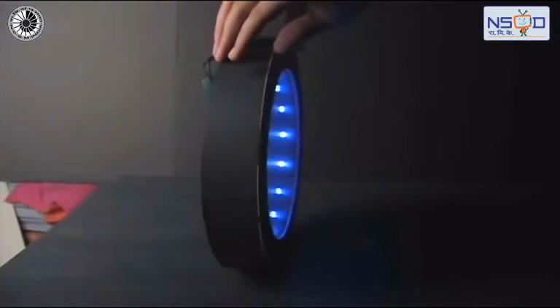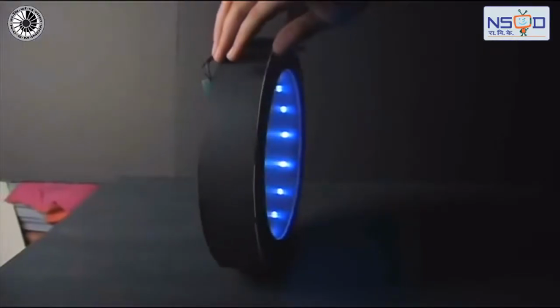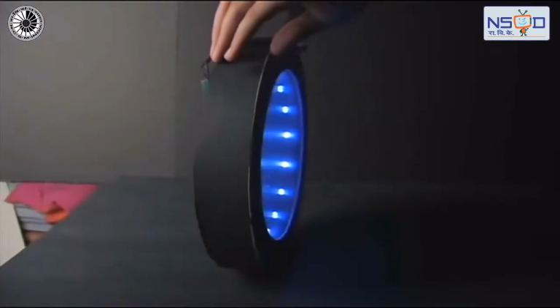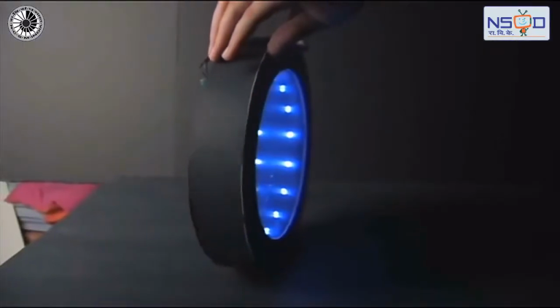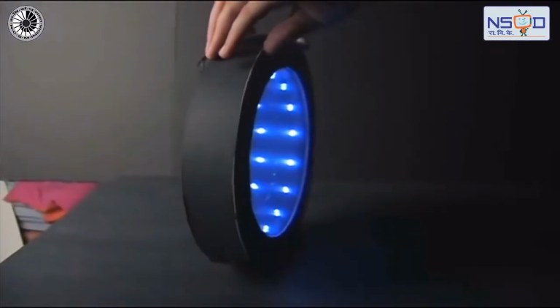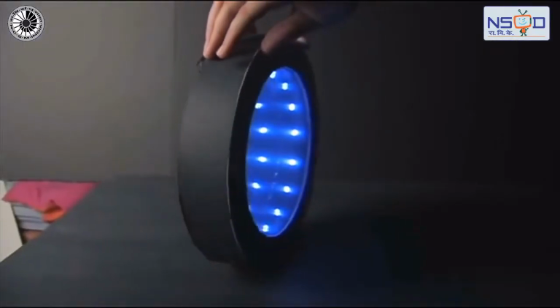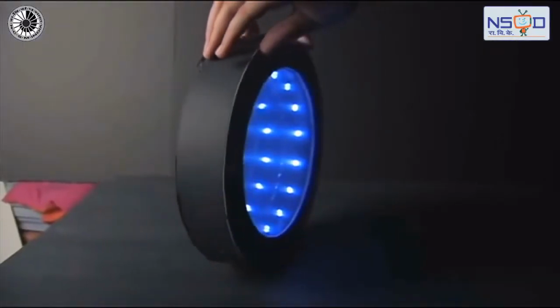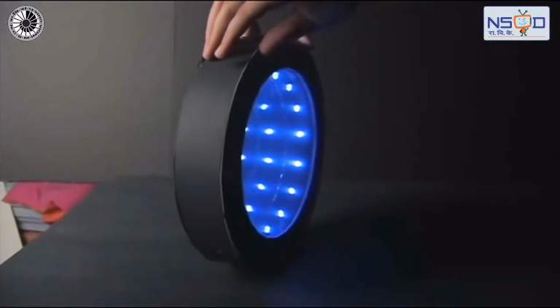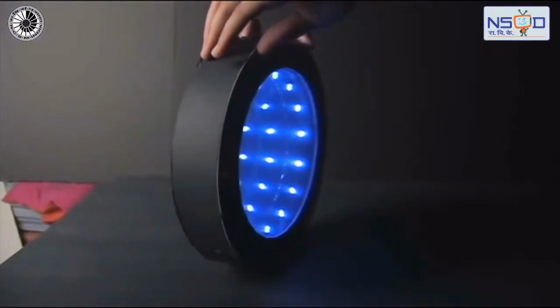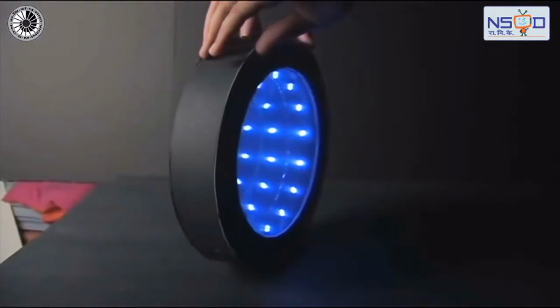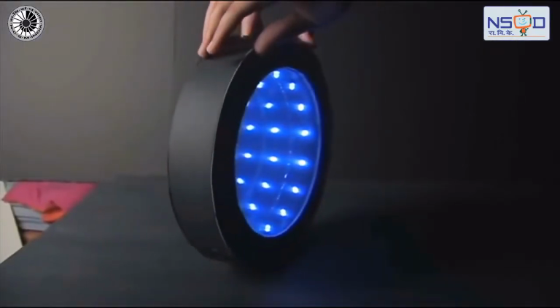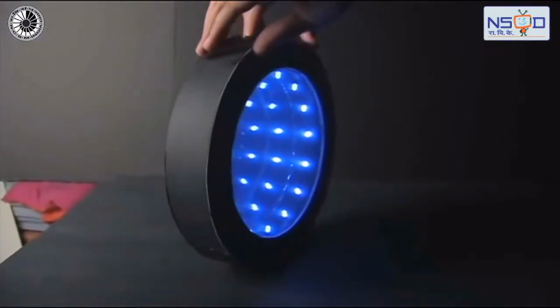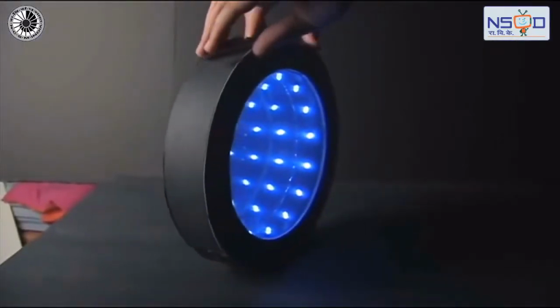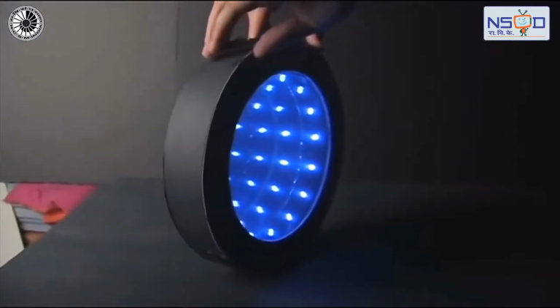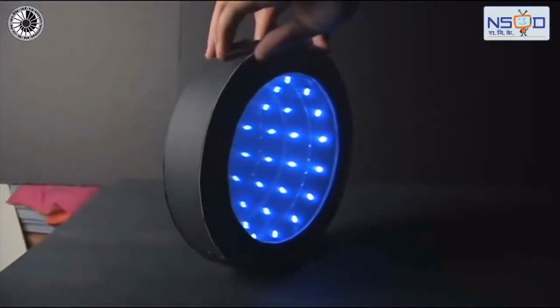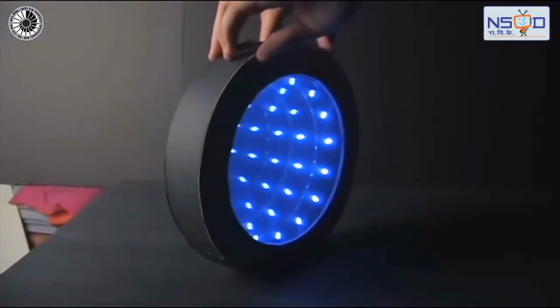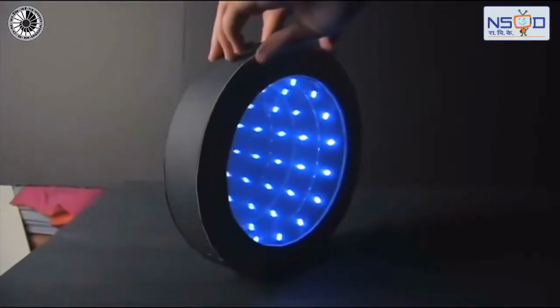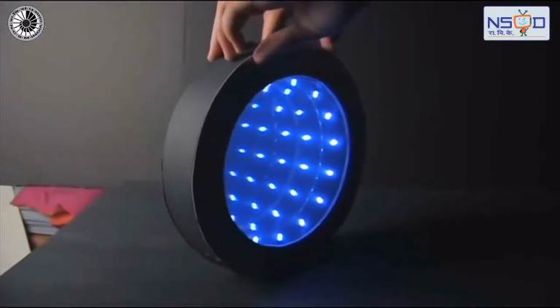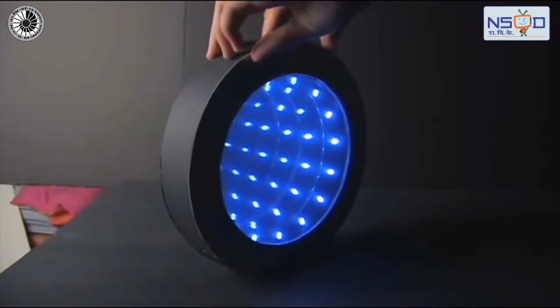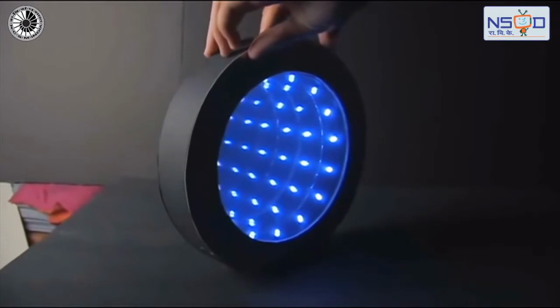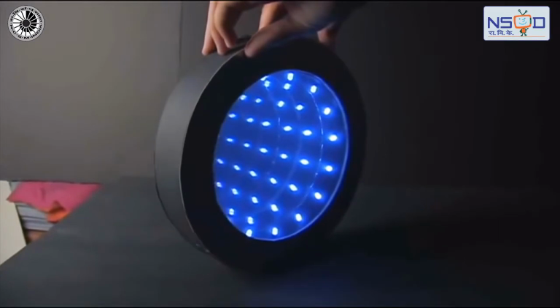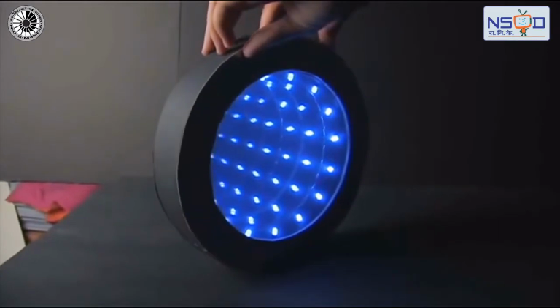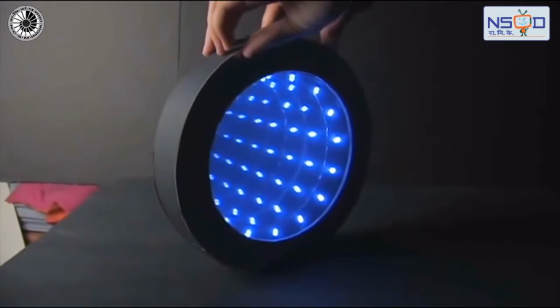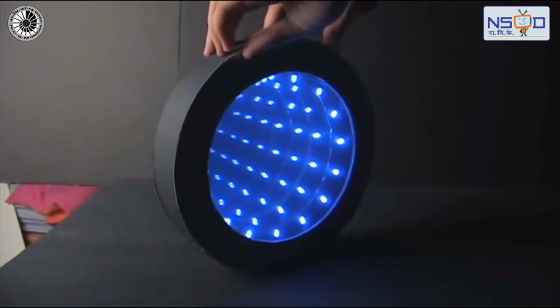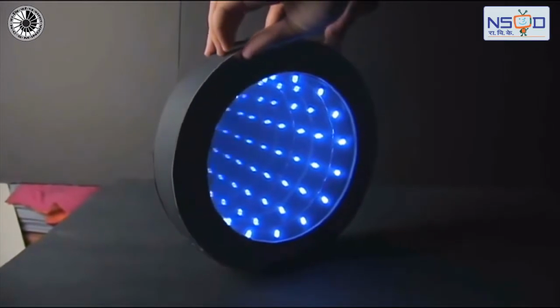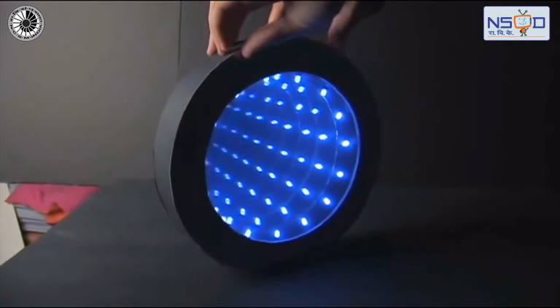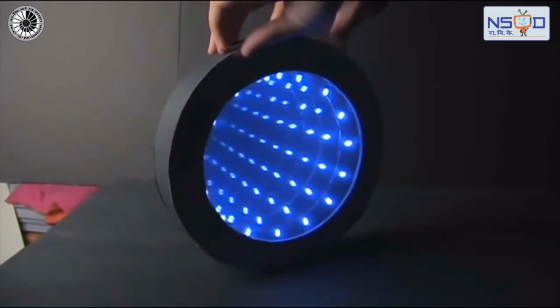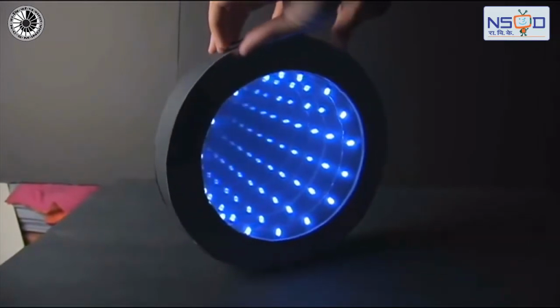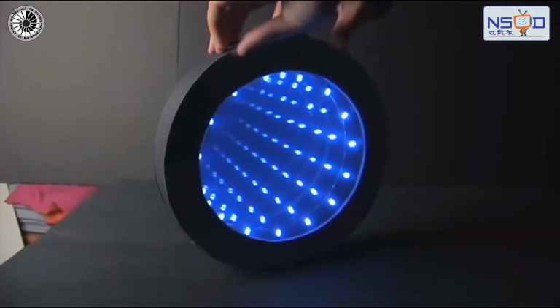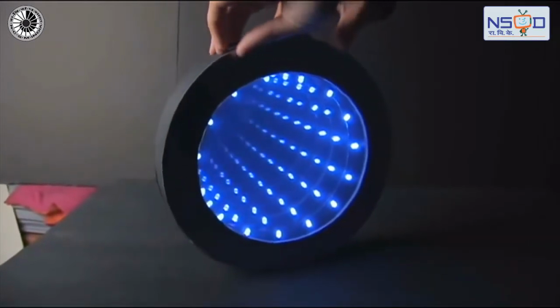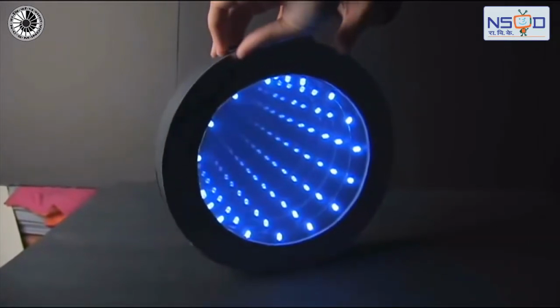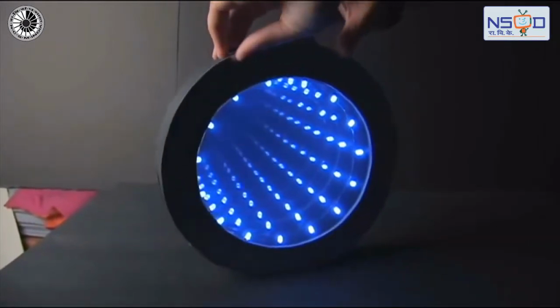Visual illusions used by magicians are the best example of this principle.